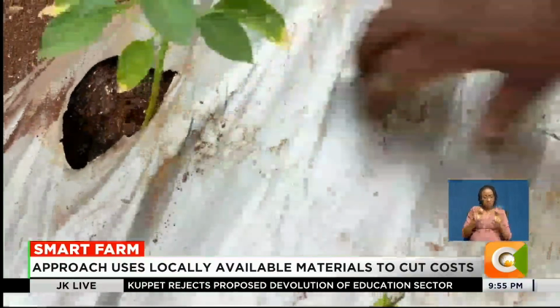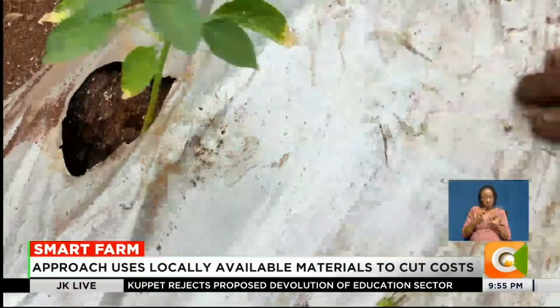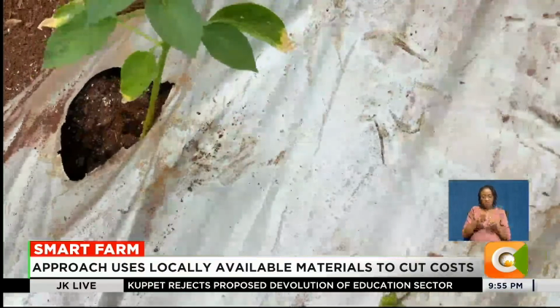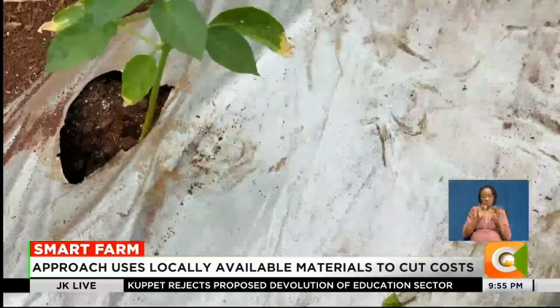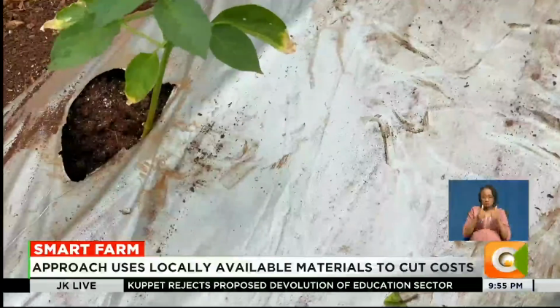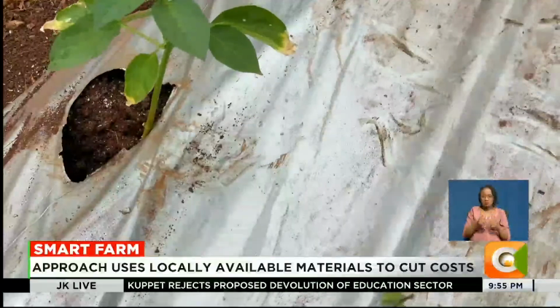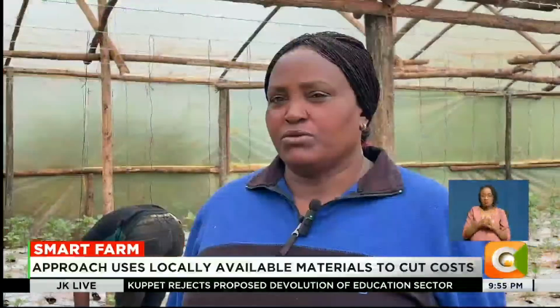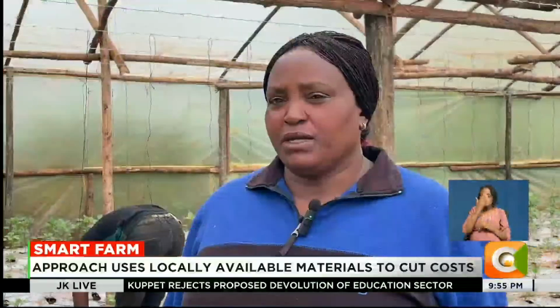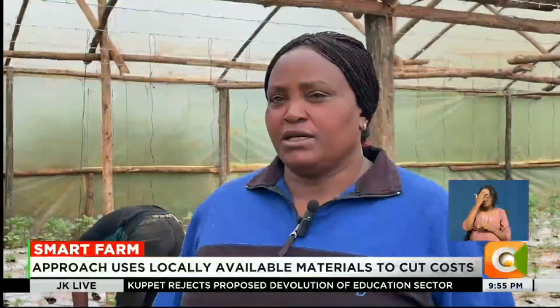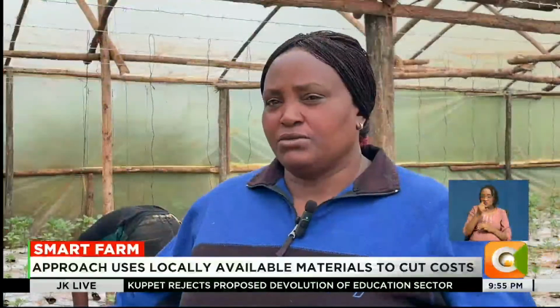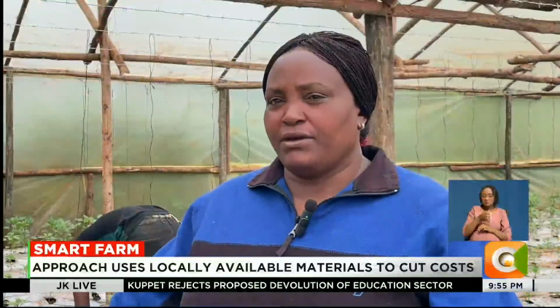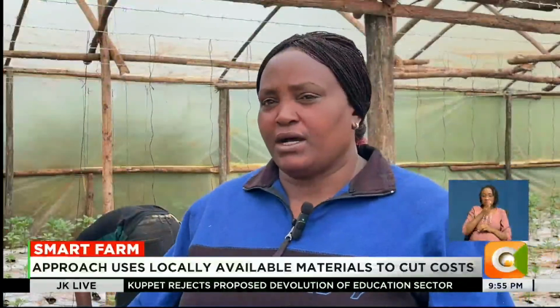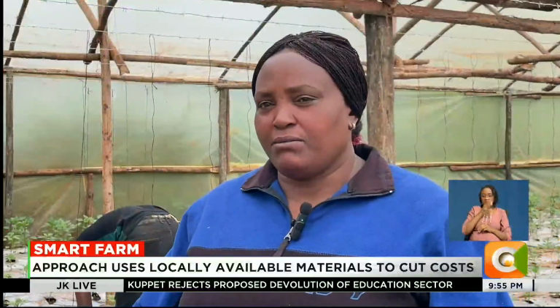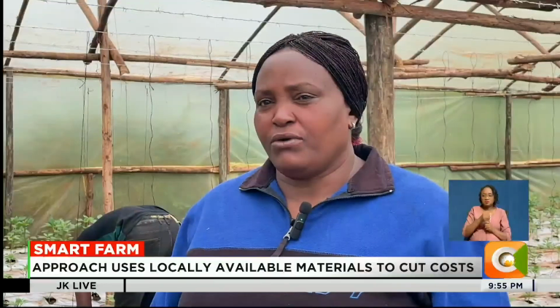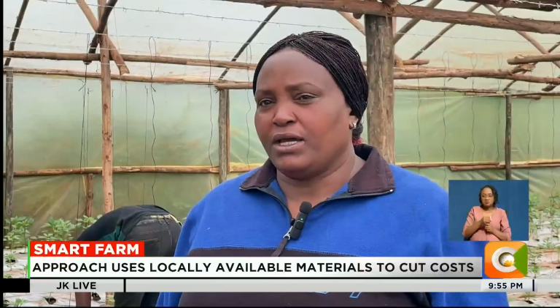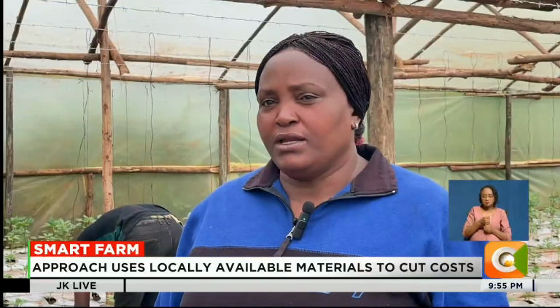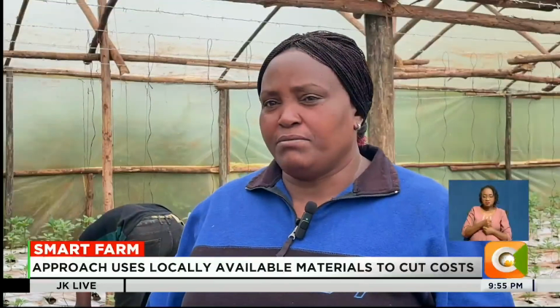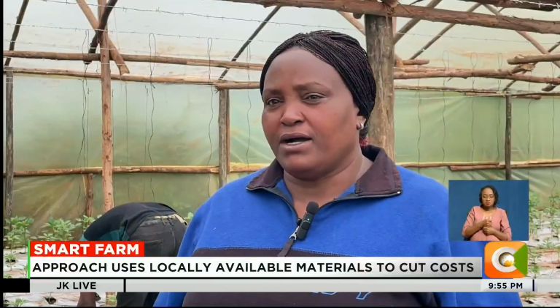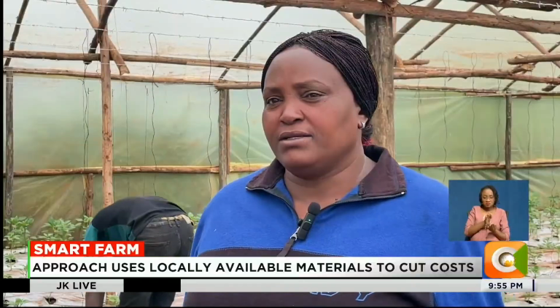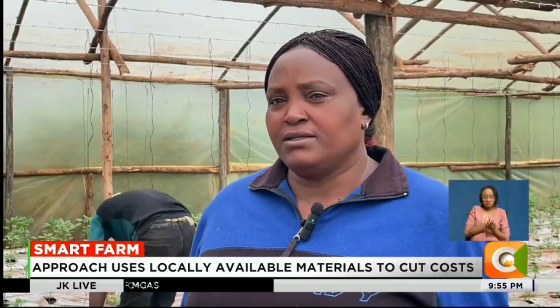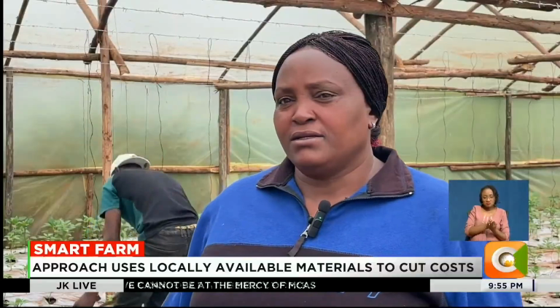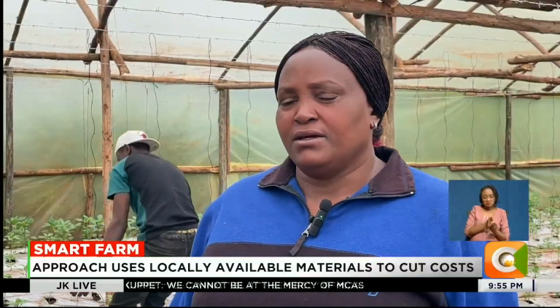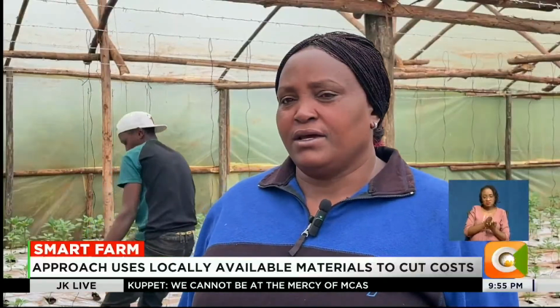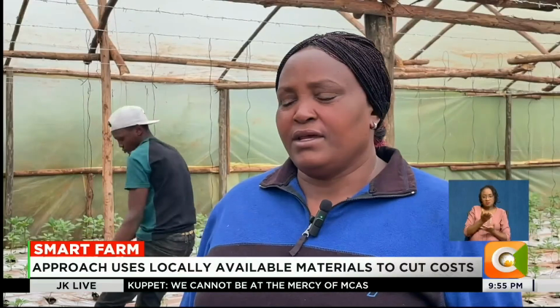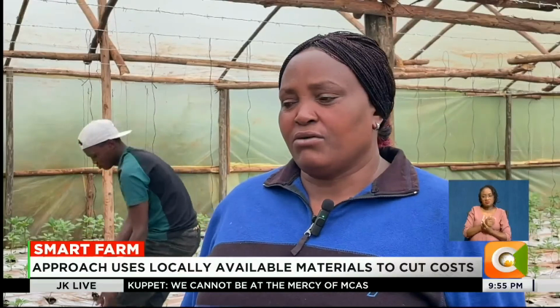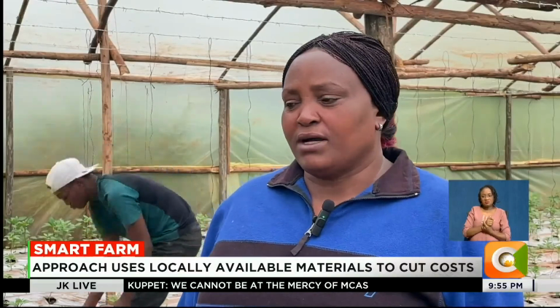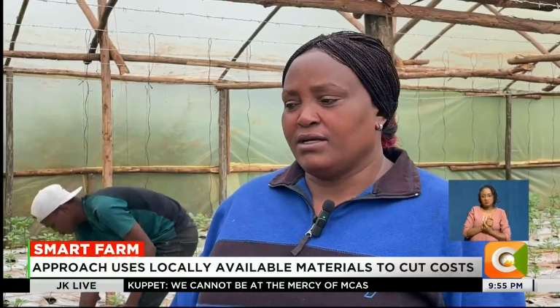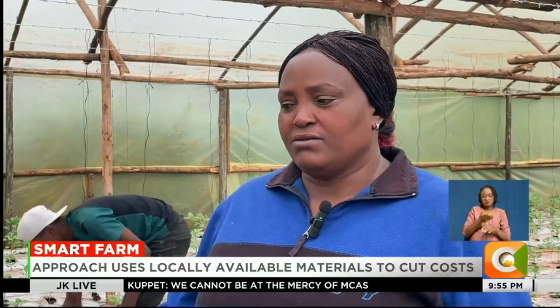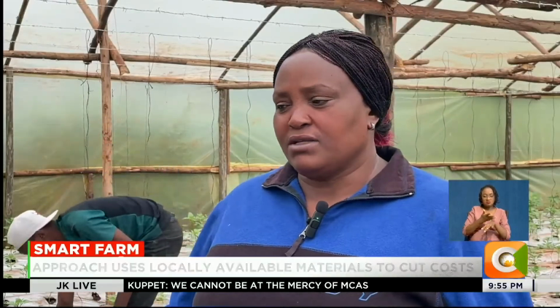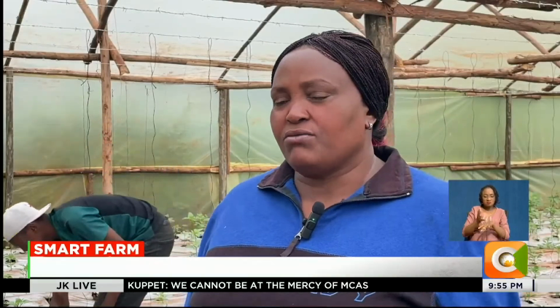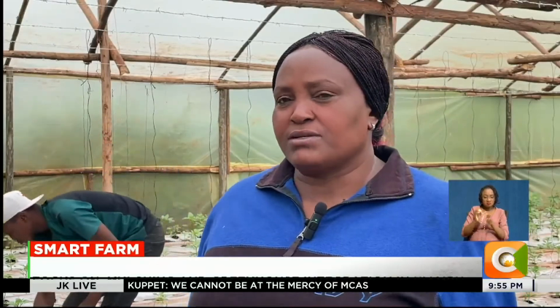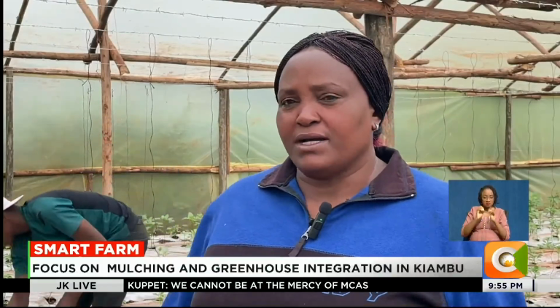Kwa sababu maji, ukipatia tu inaweka hapo, ayendi pahari, na inakua greenhouse, inakua smart.